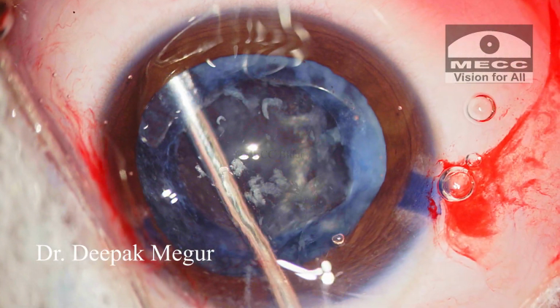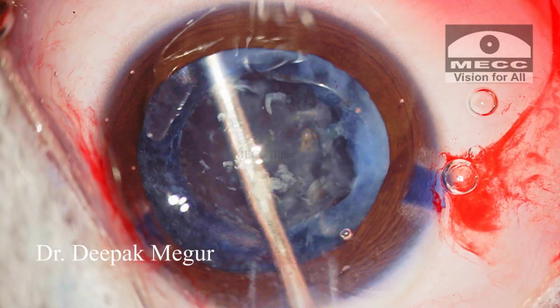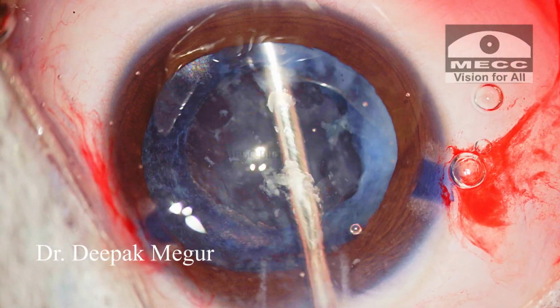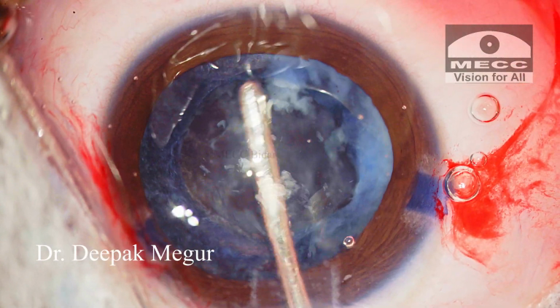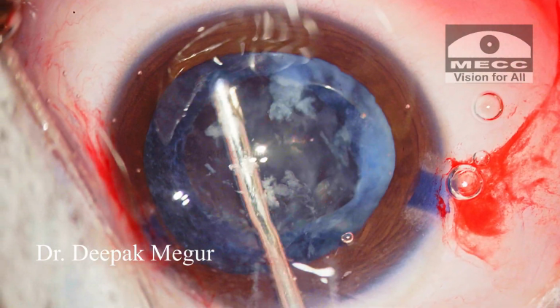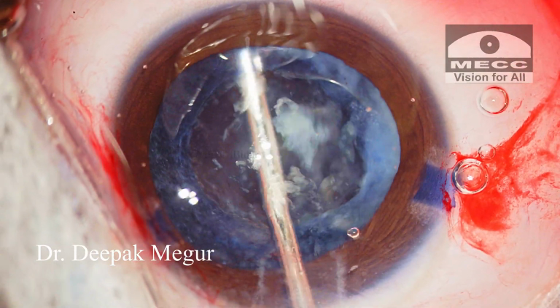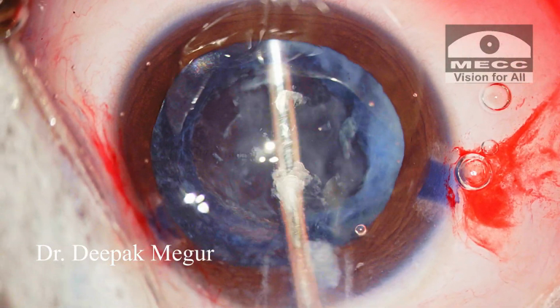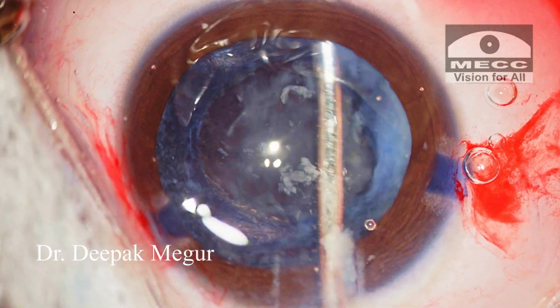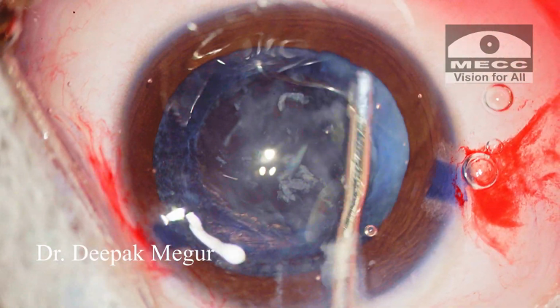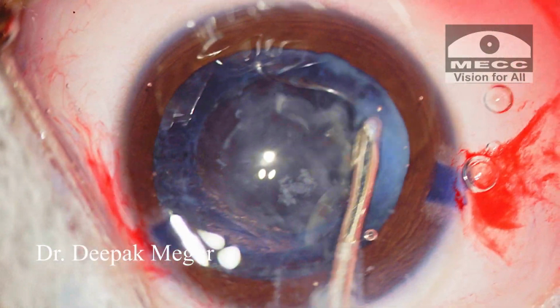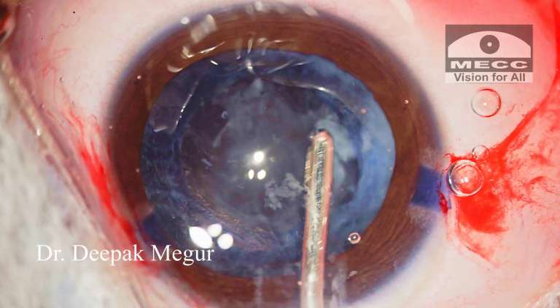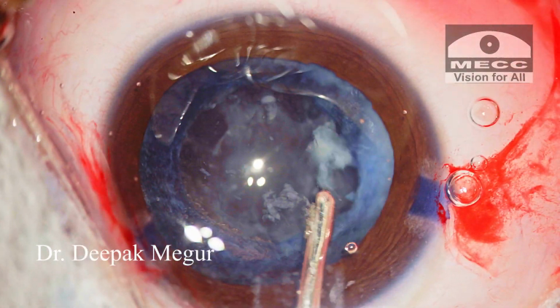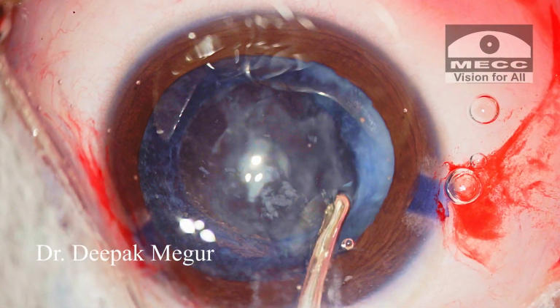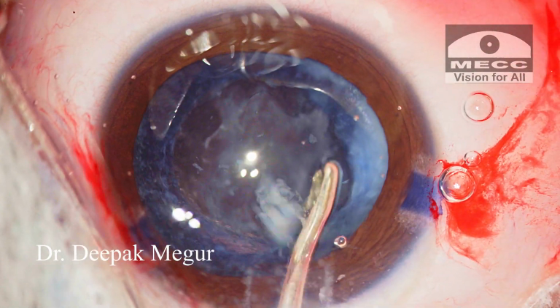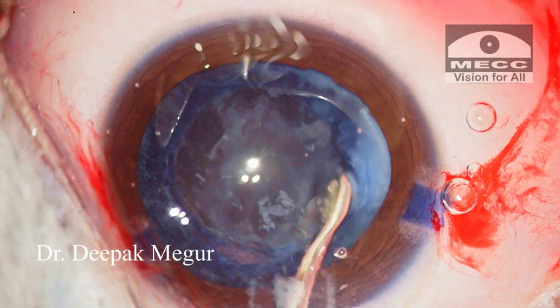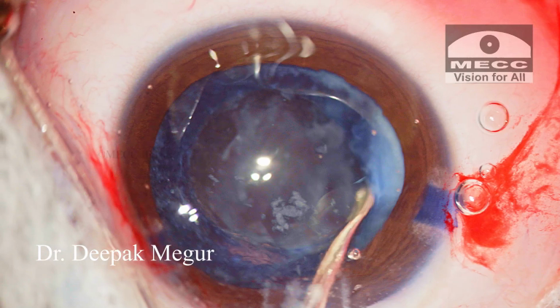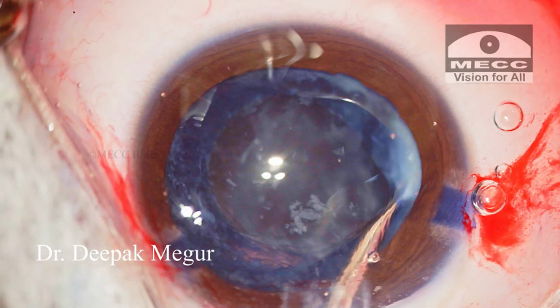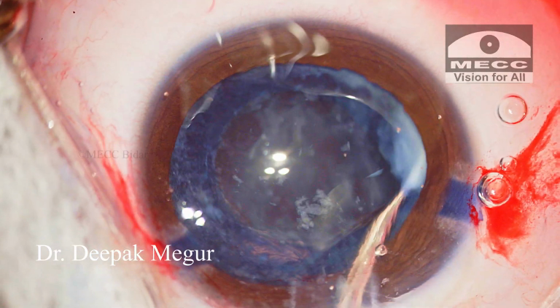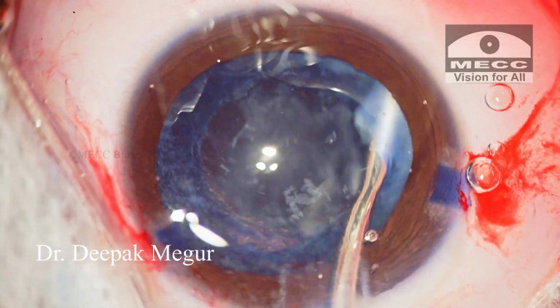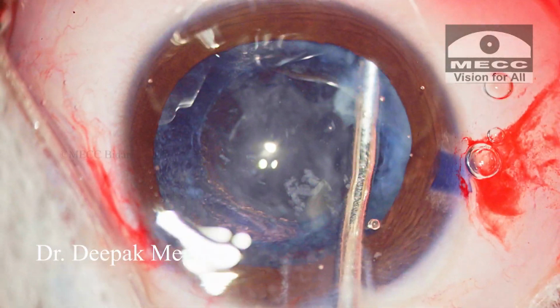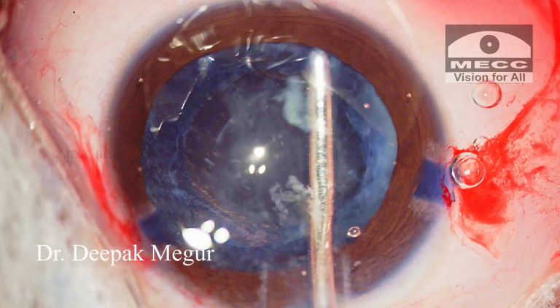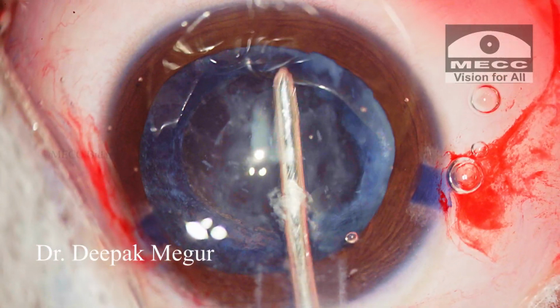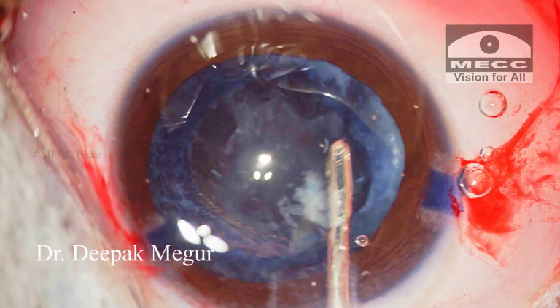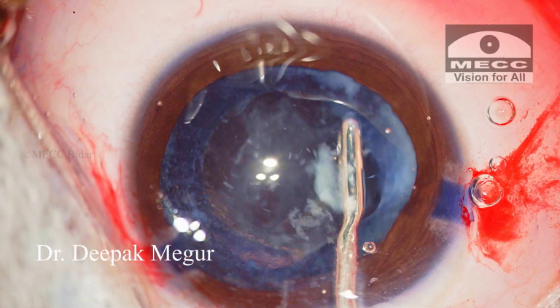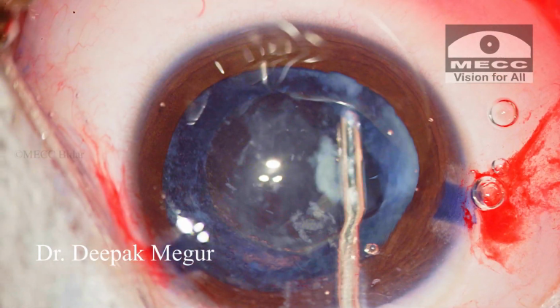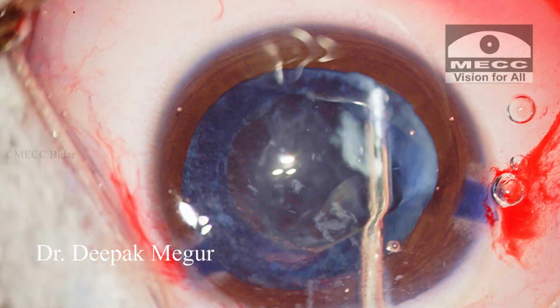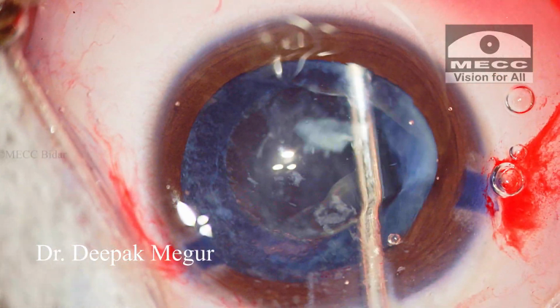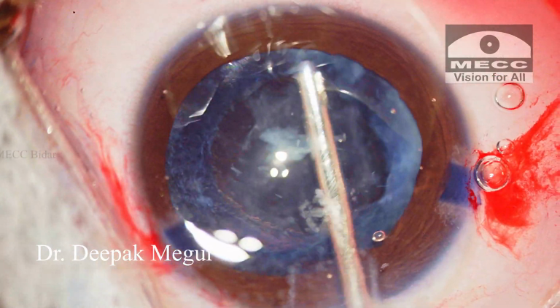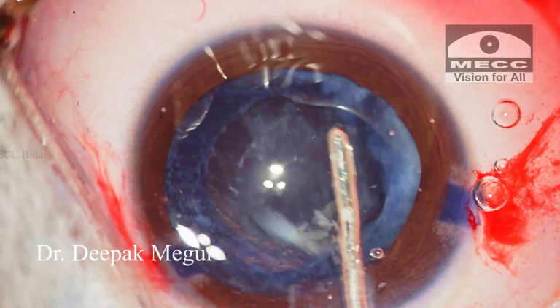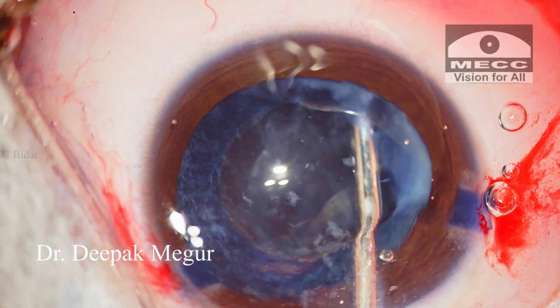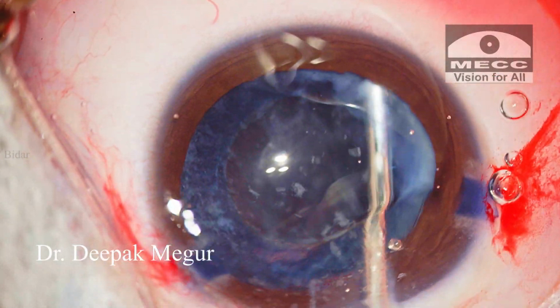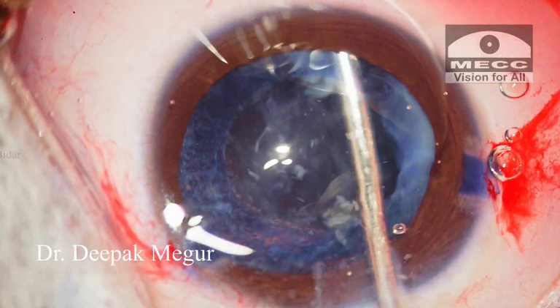Now I can see that the posterior capsule is quite thickened and probably has an overlying thin fibrotic plaque as well.